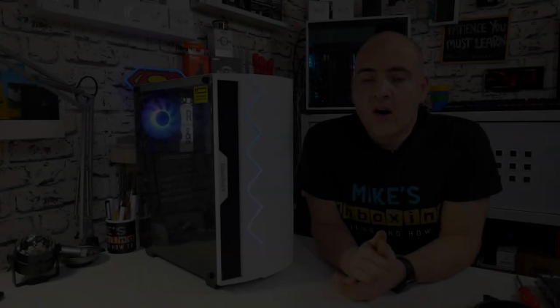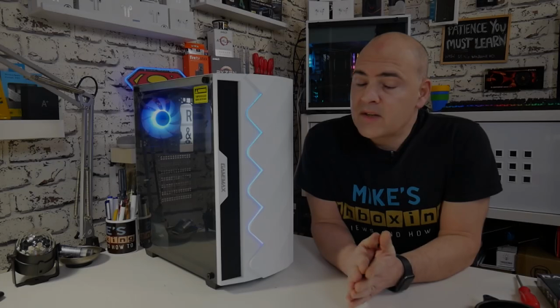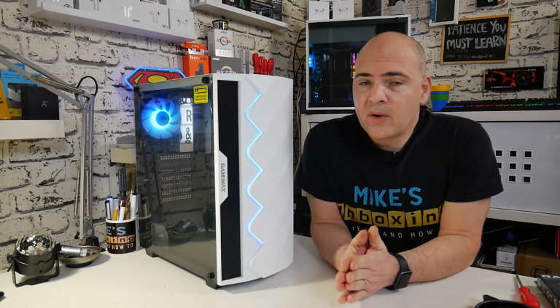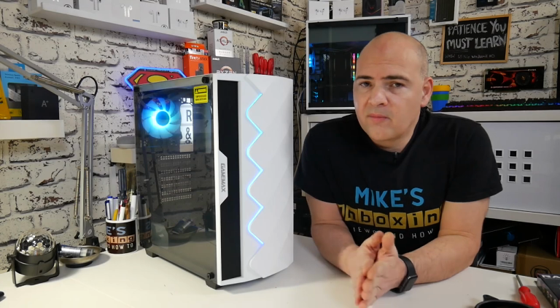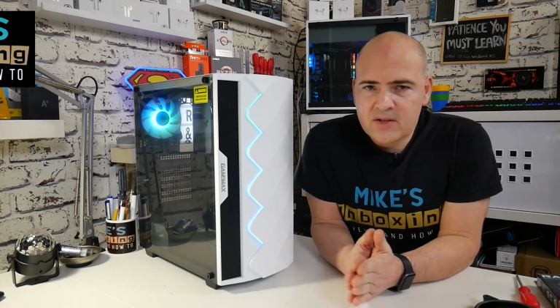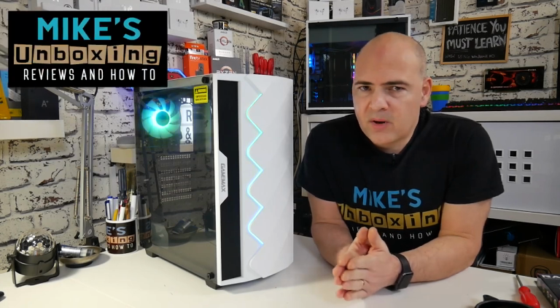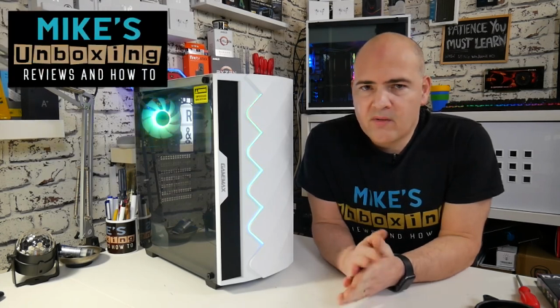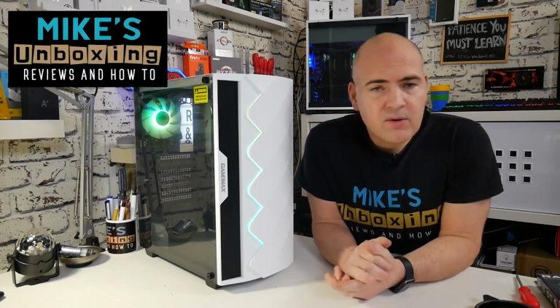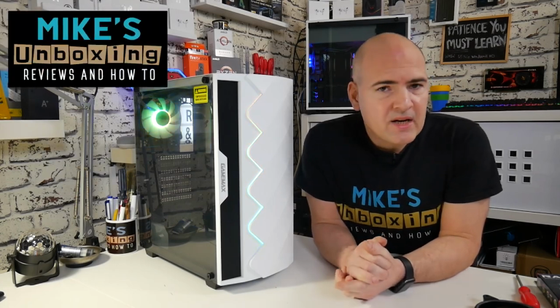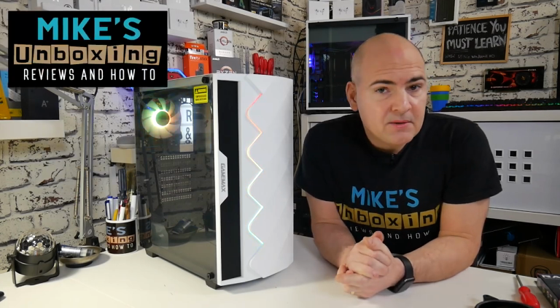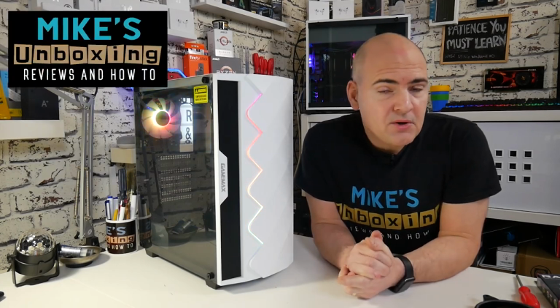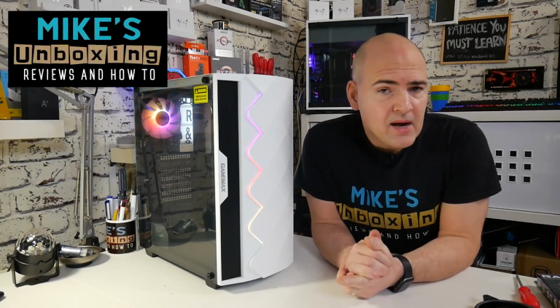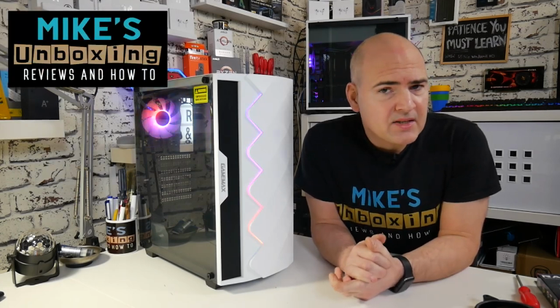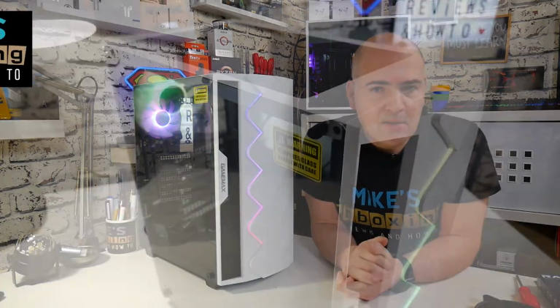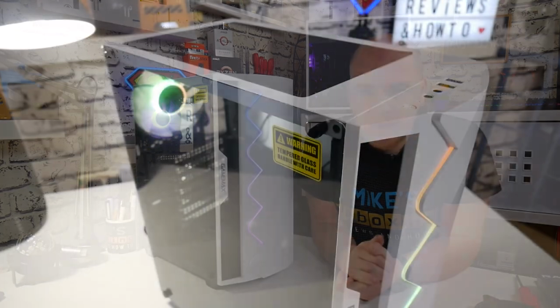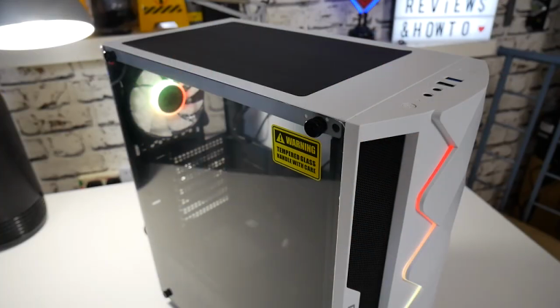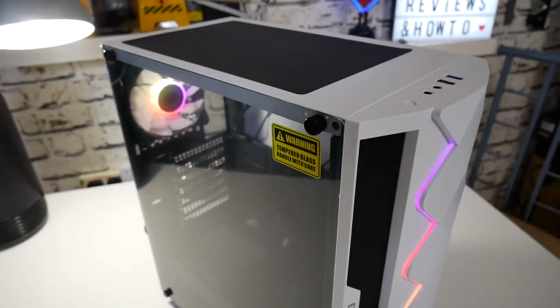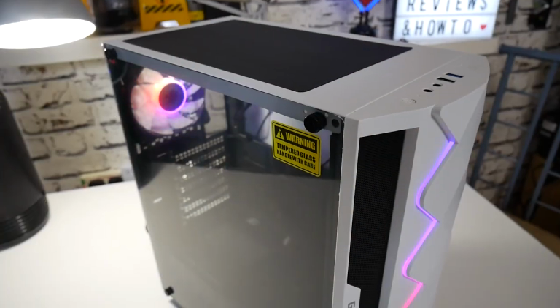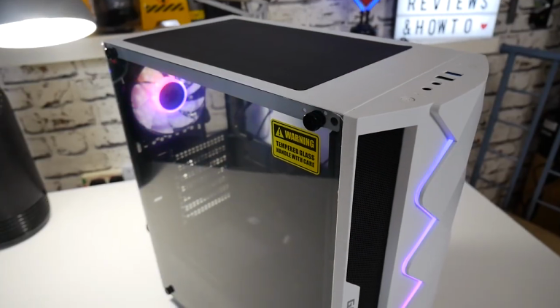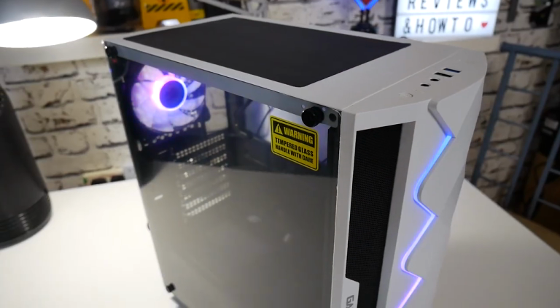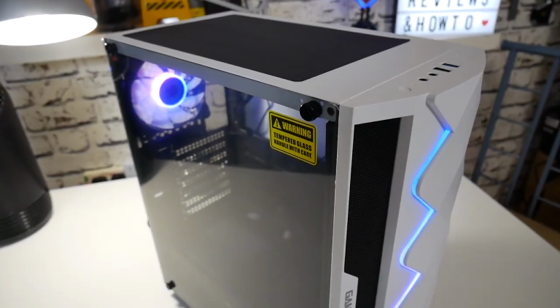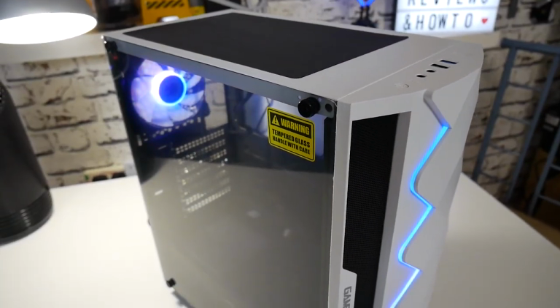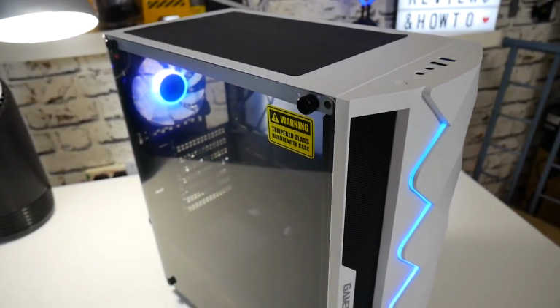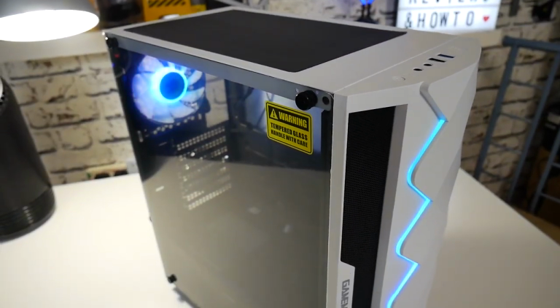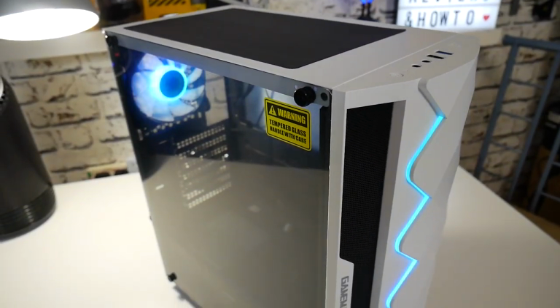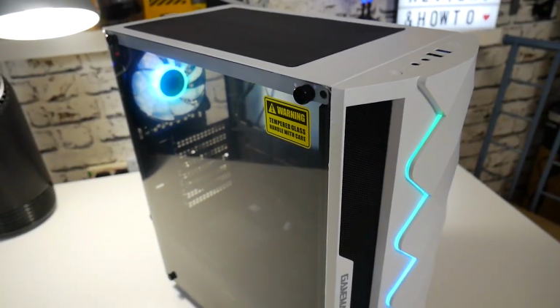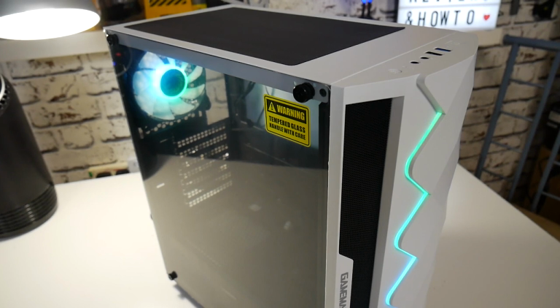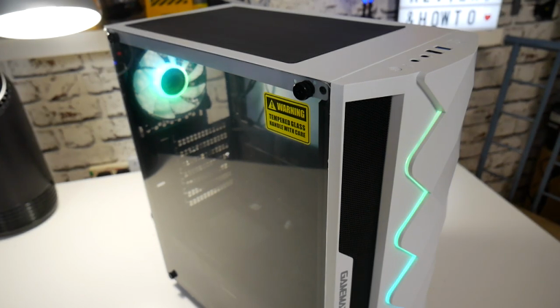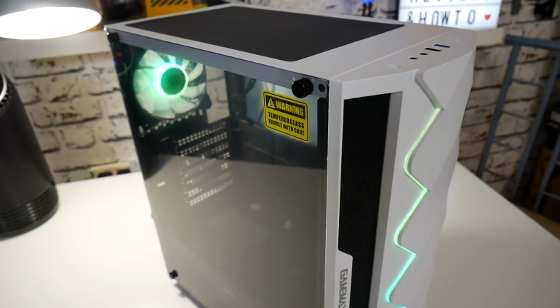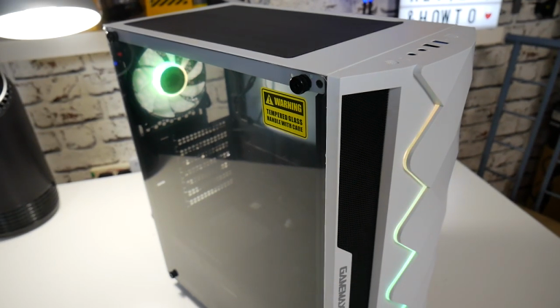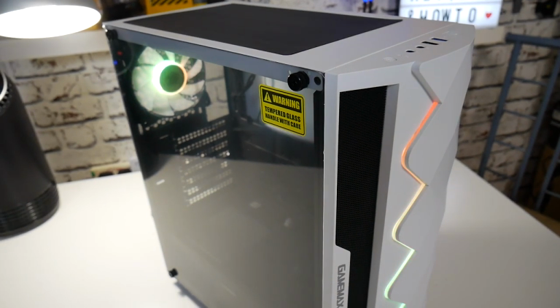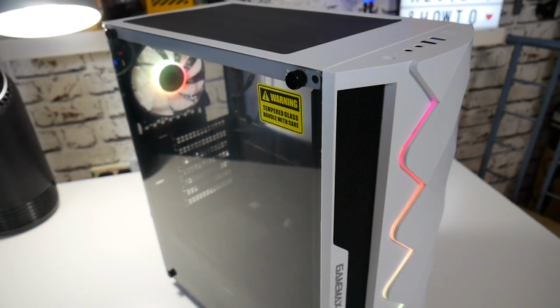Hi, this is Mike from Mike's Unboxing Reviews and How-To, and today we're going to be taking a look at the GameMax Diamond. Keep watching to find out more.